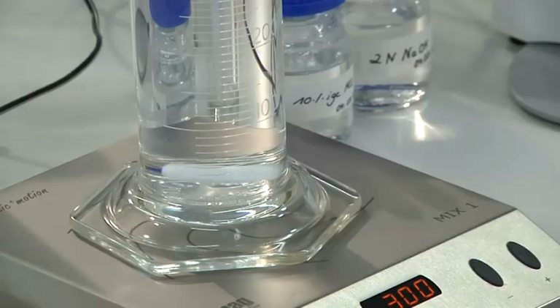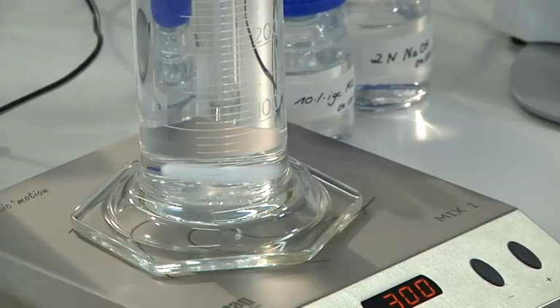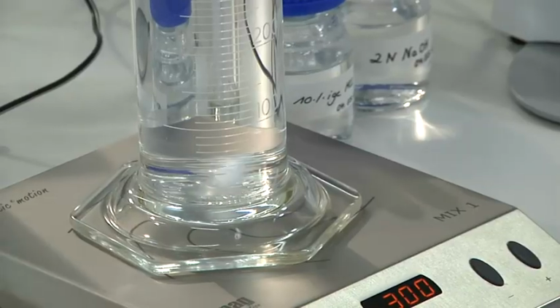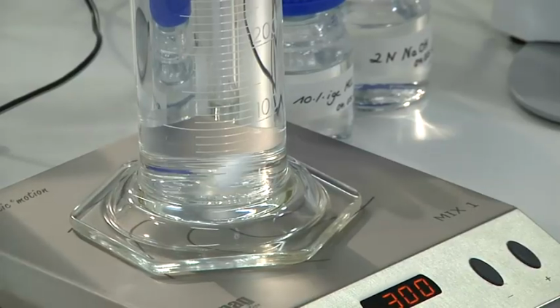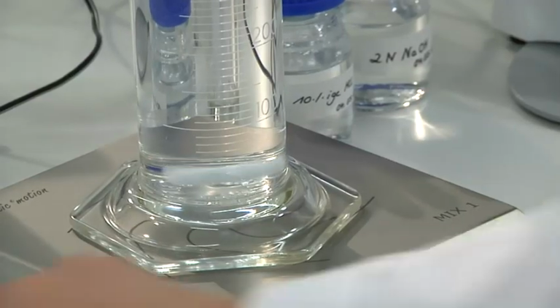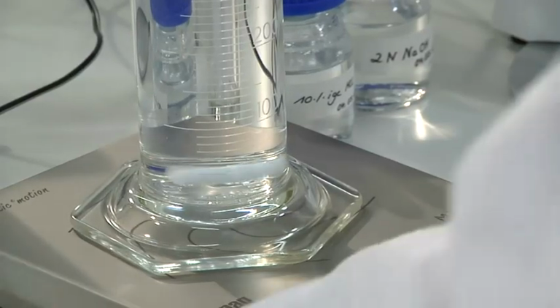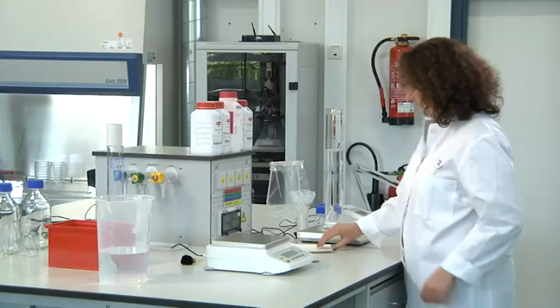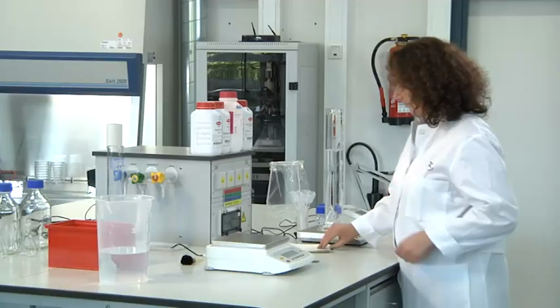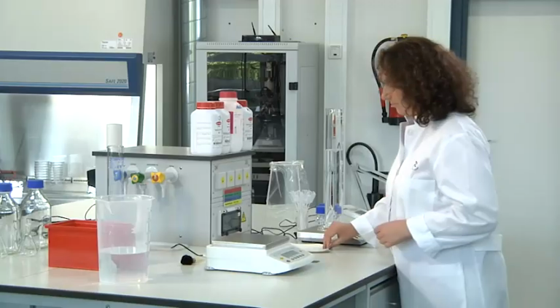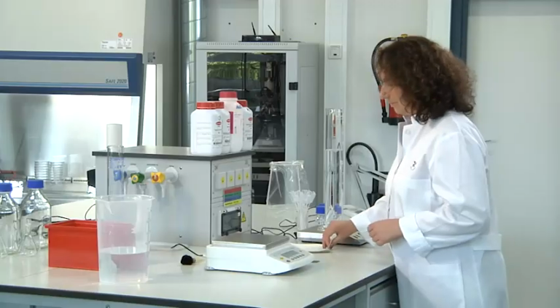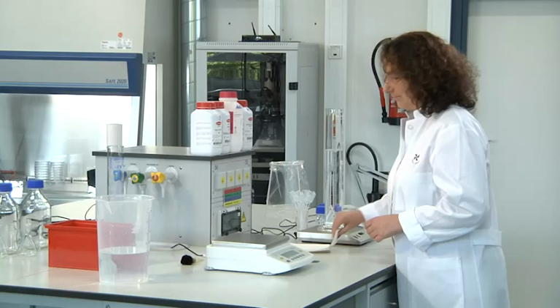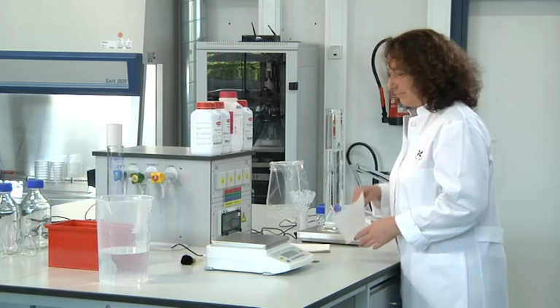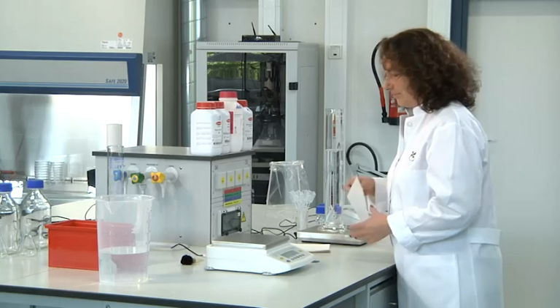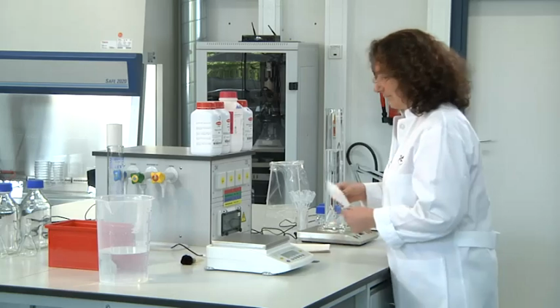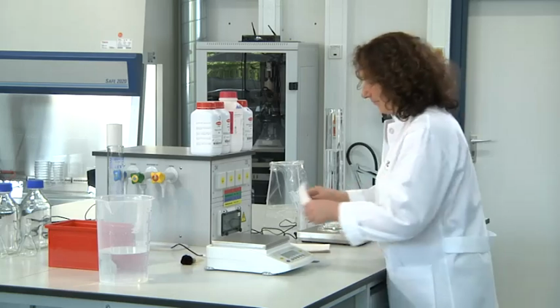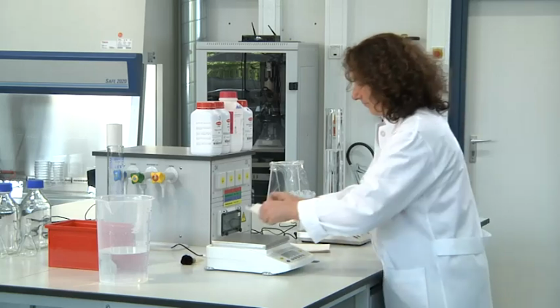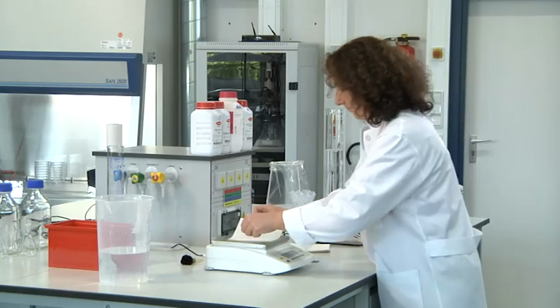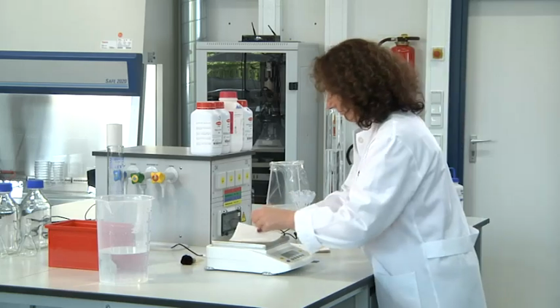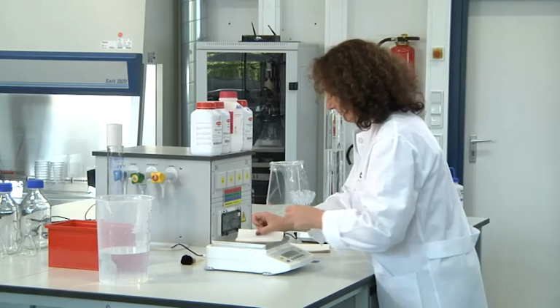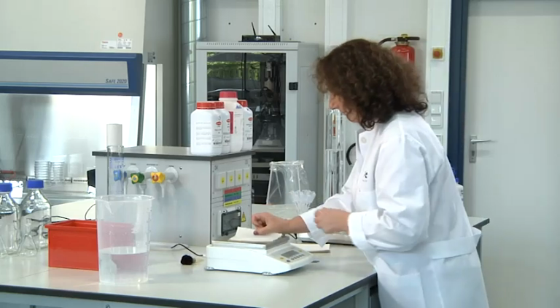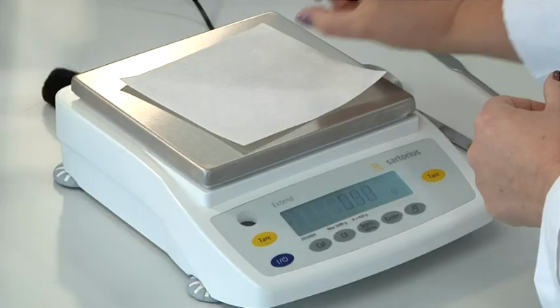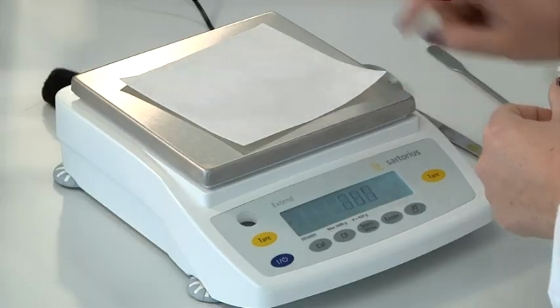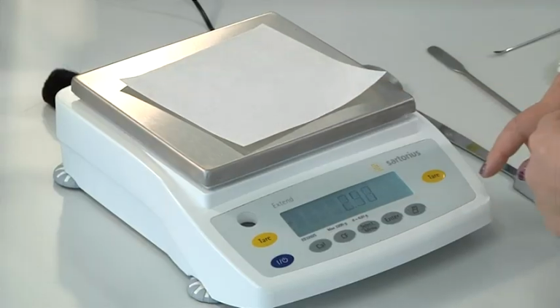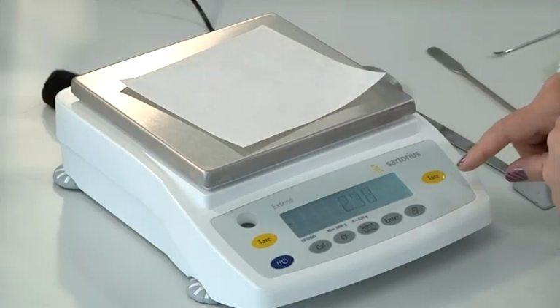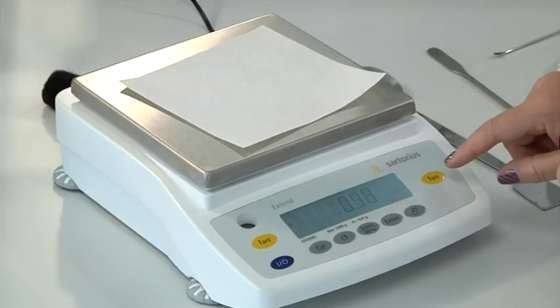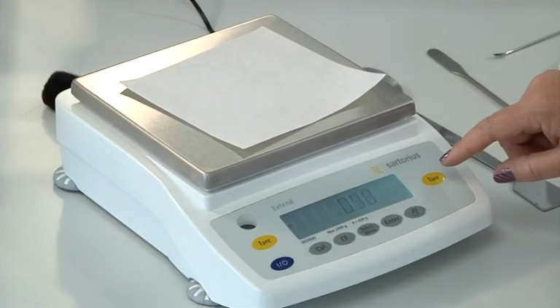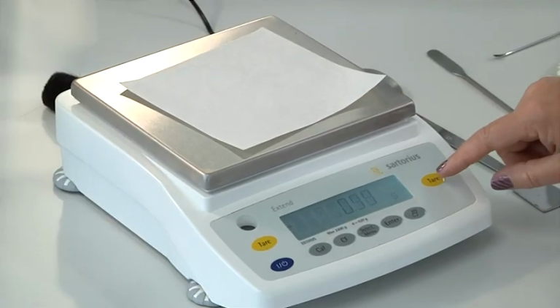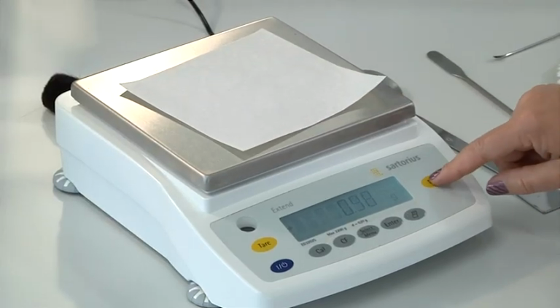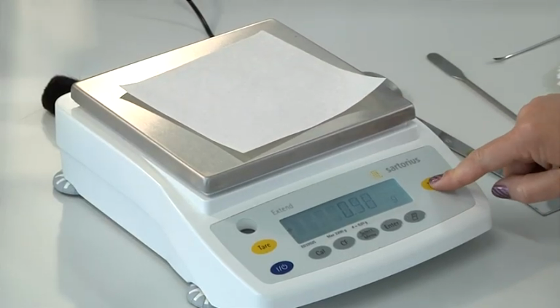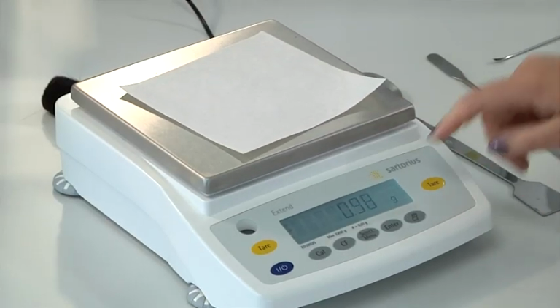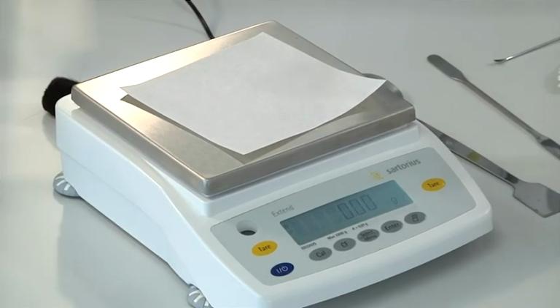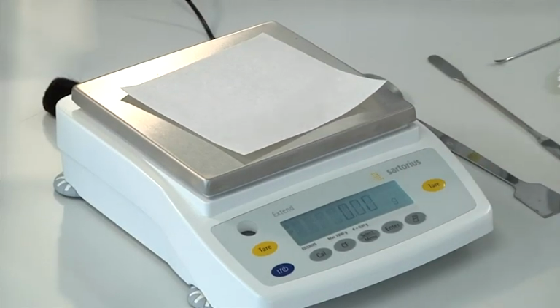Weigh out the chemical compound. Always use a weighing paper to protect the balance. Tare the balance before use.